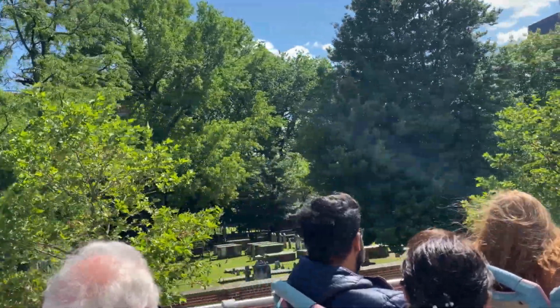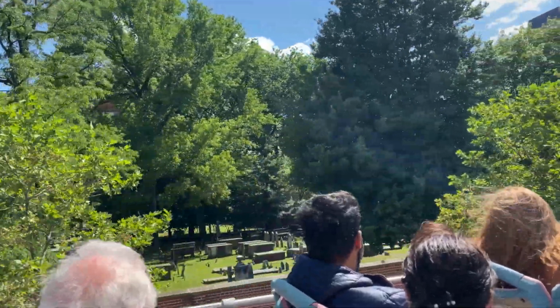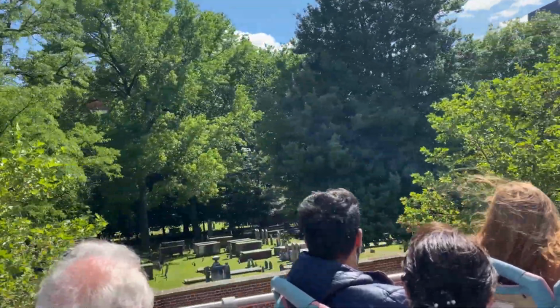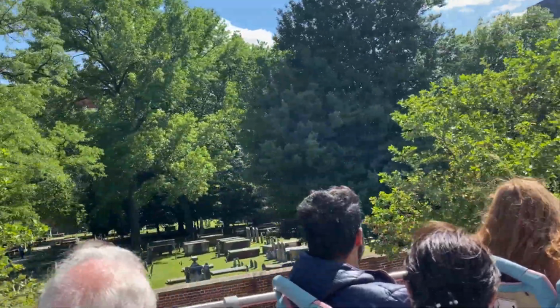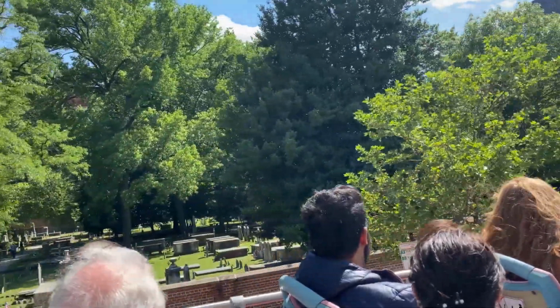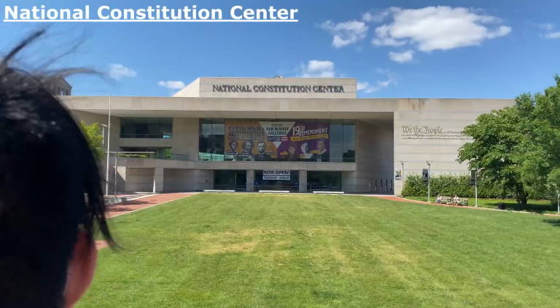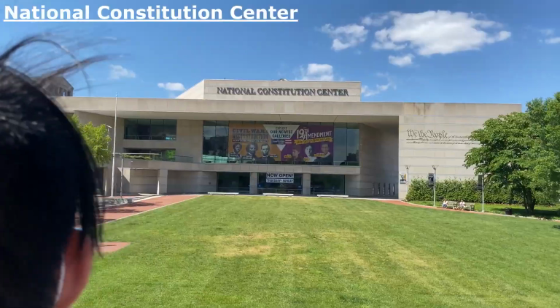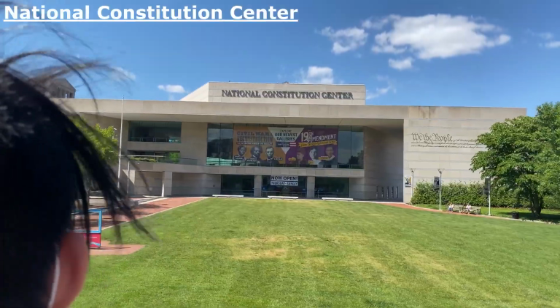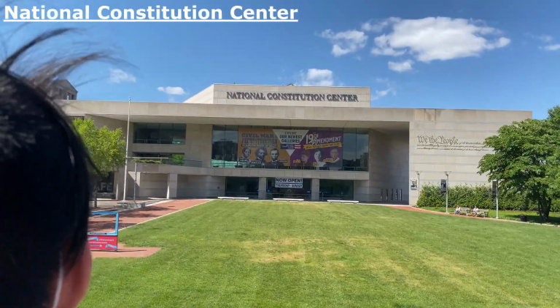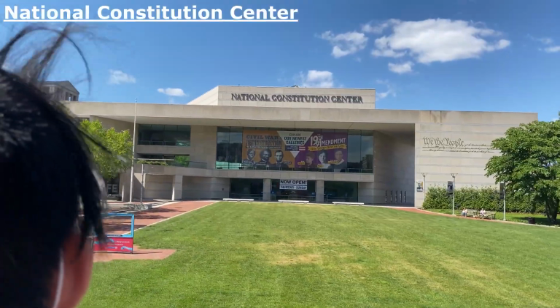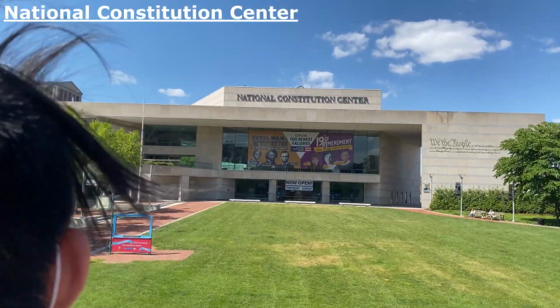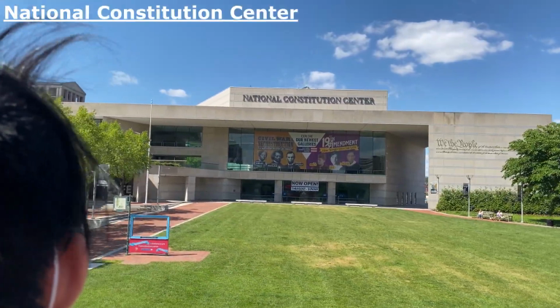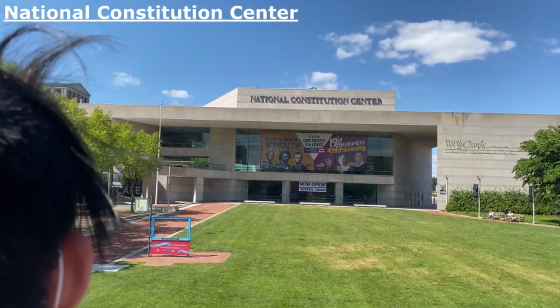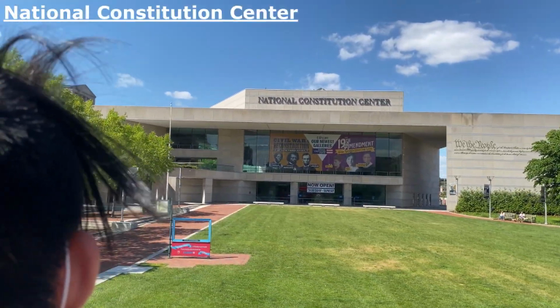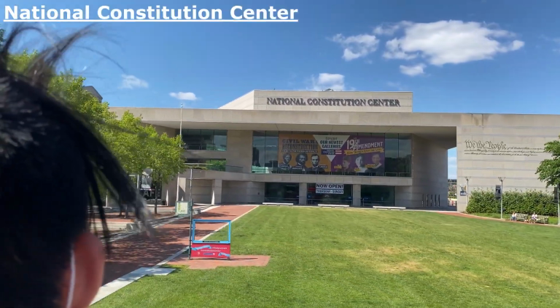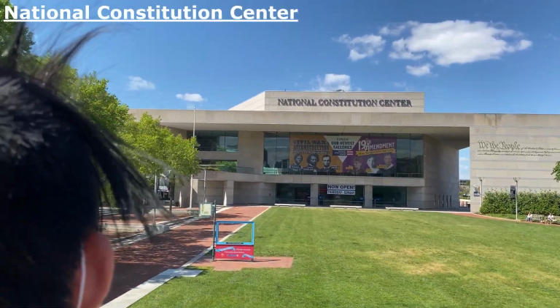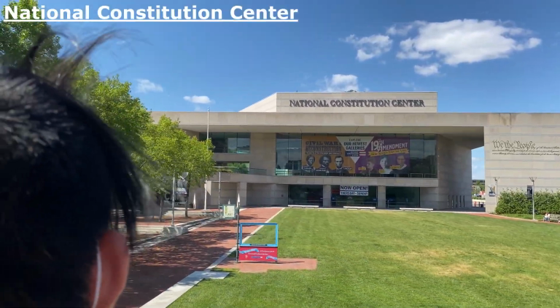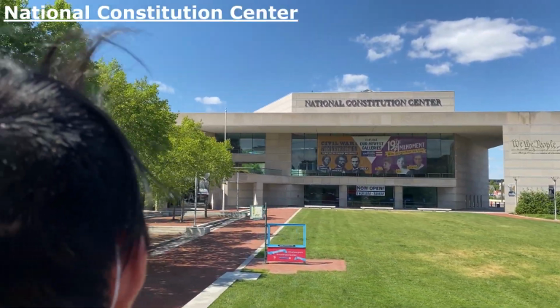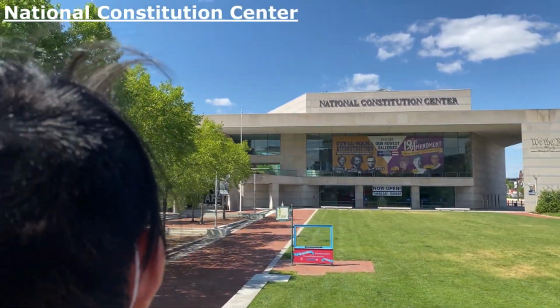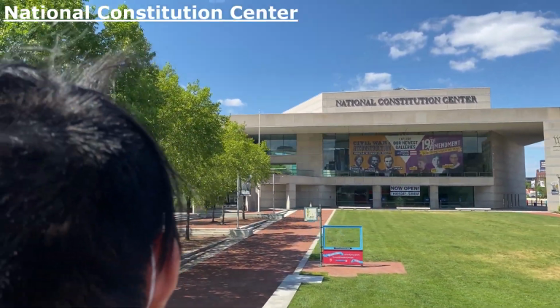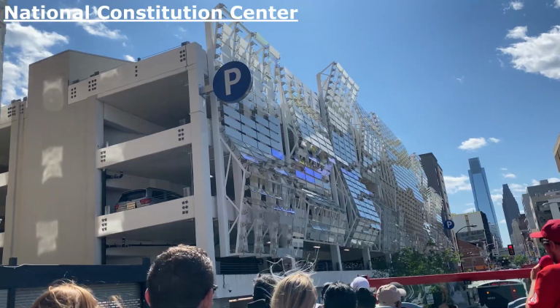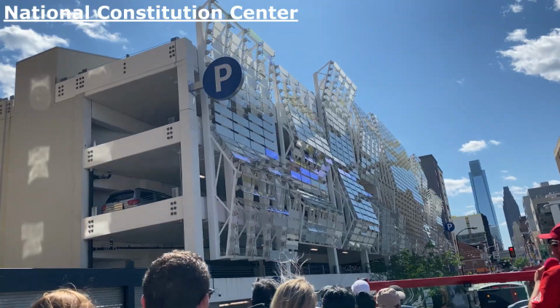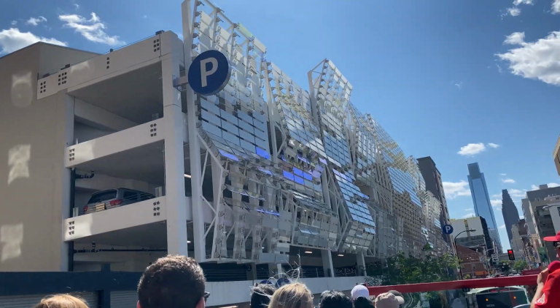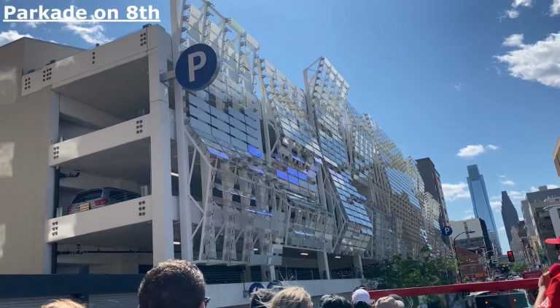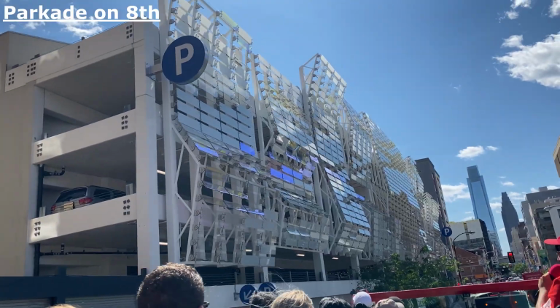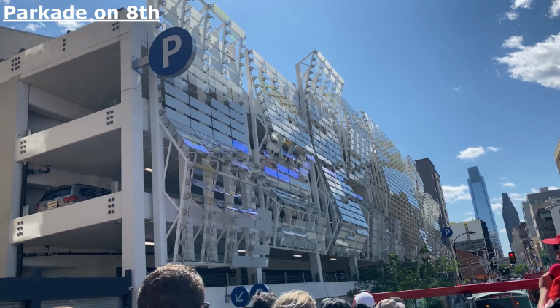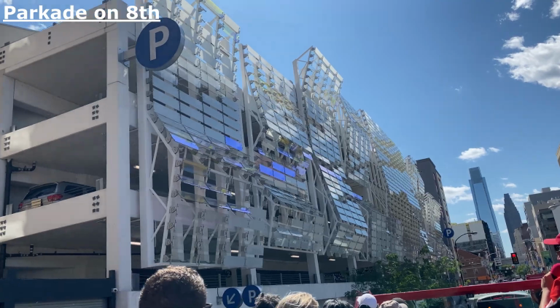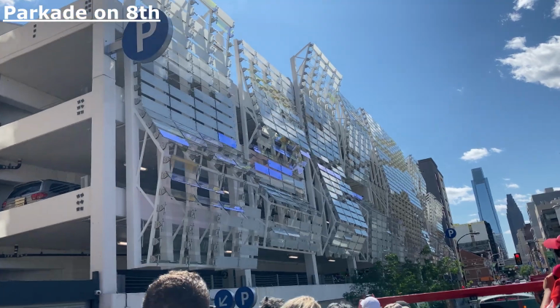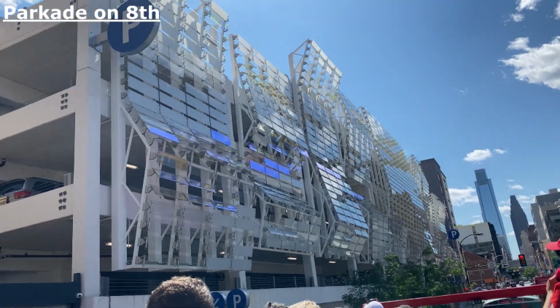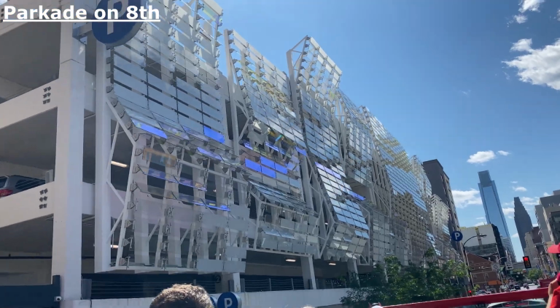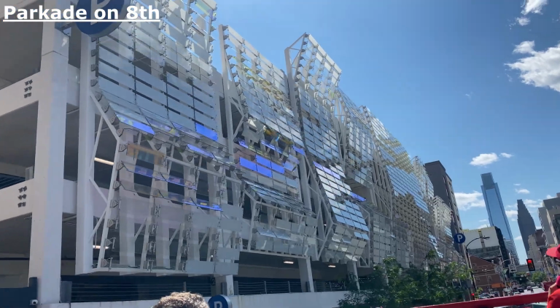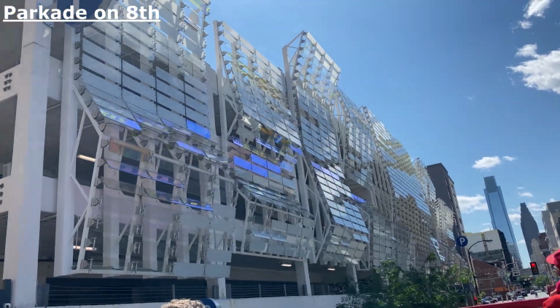We have the Constitution Center in place. You can learn about that foundational document of our nation.